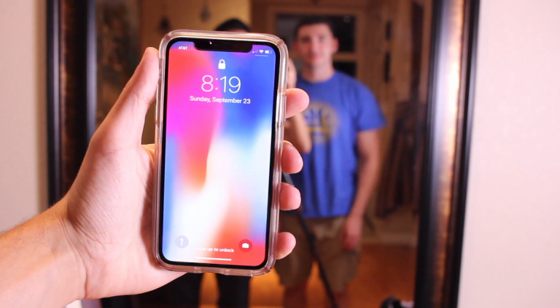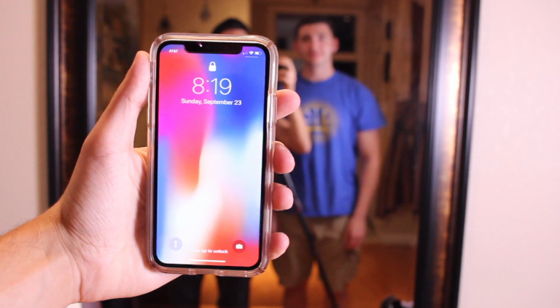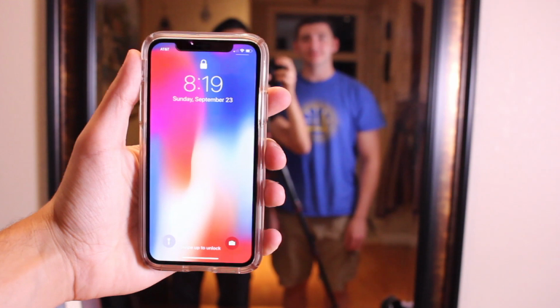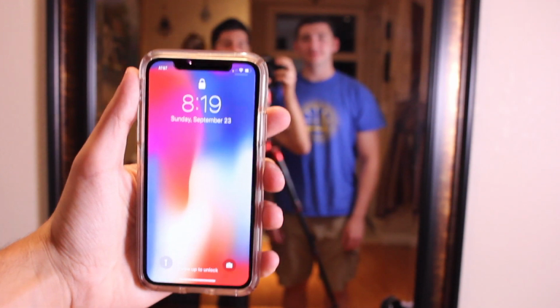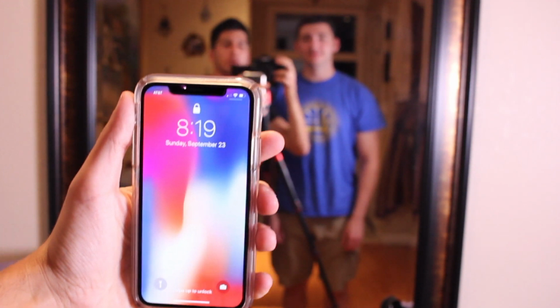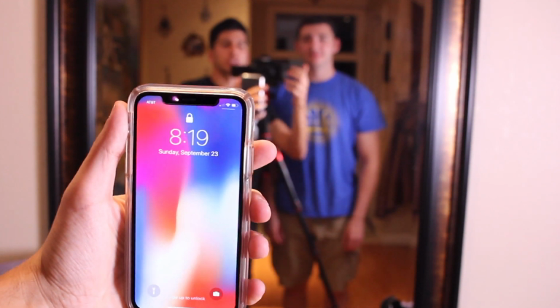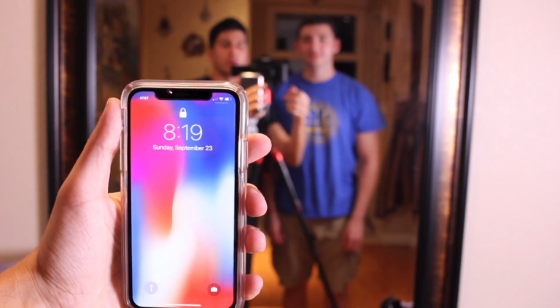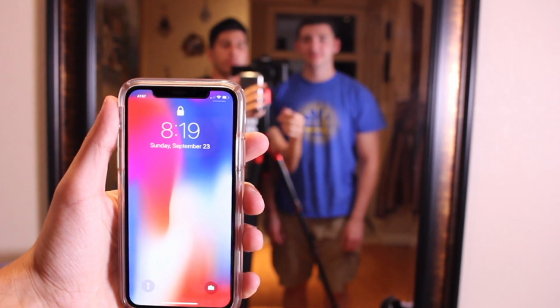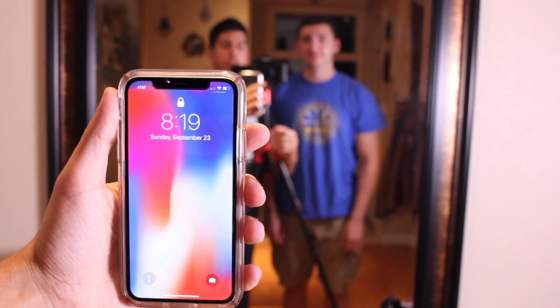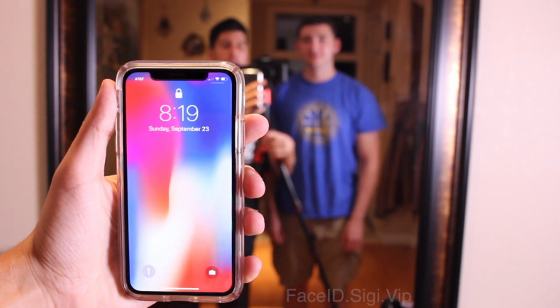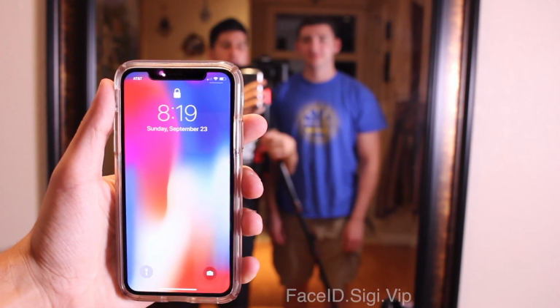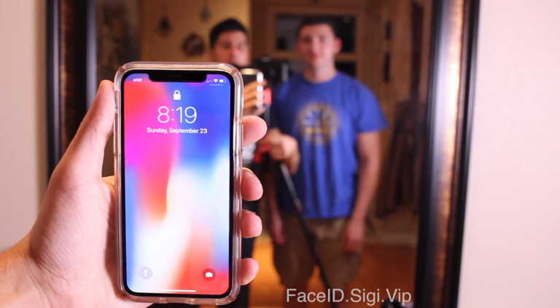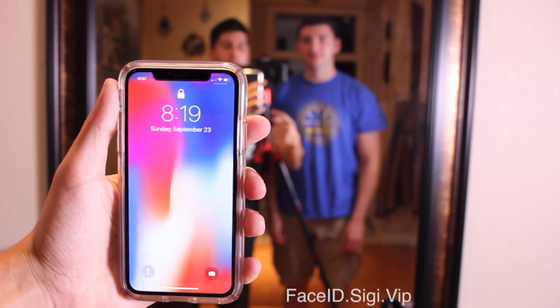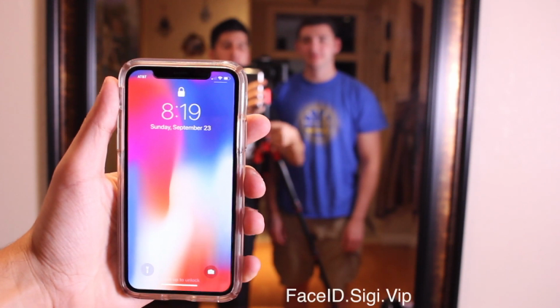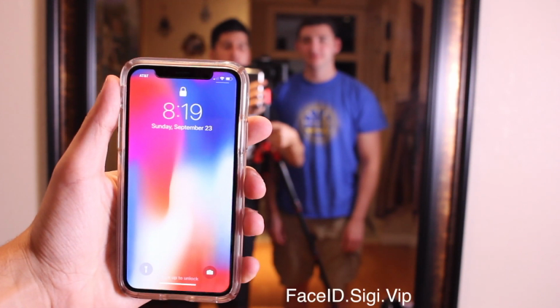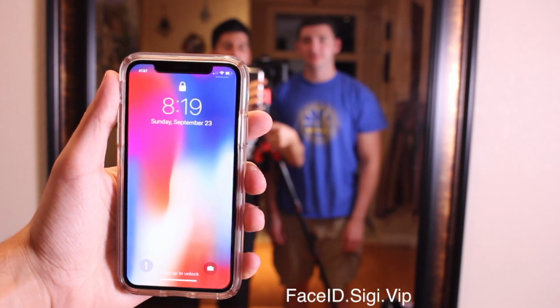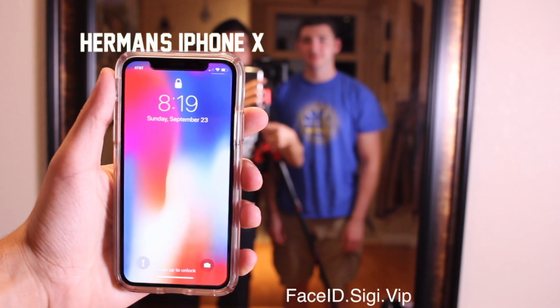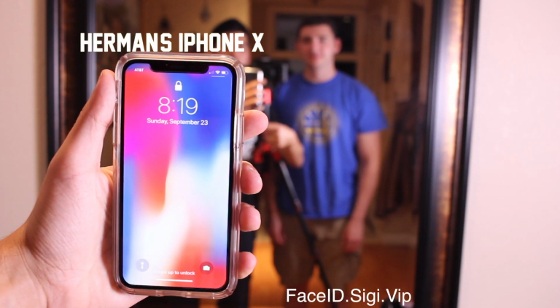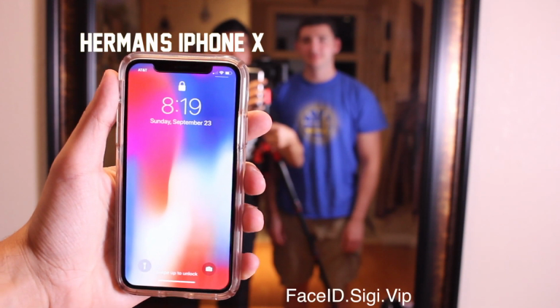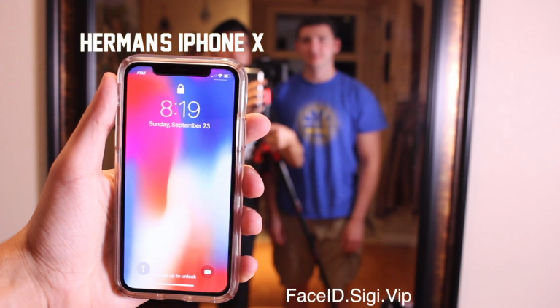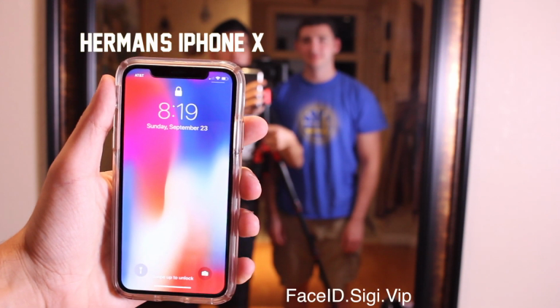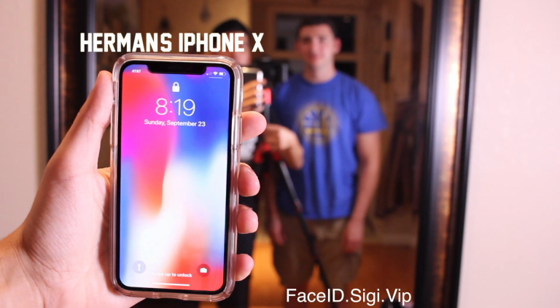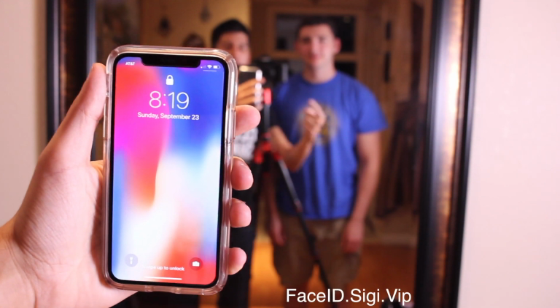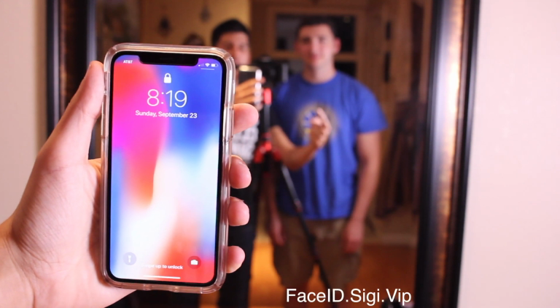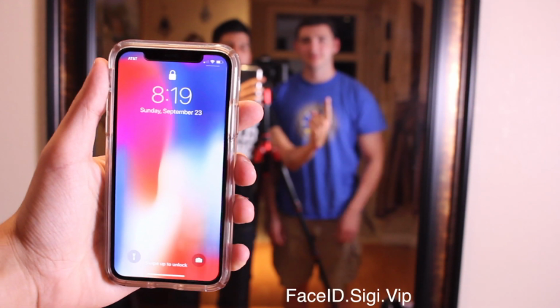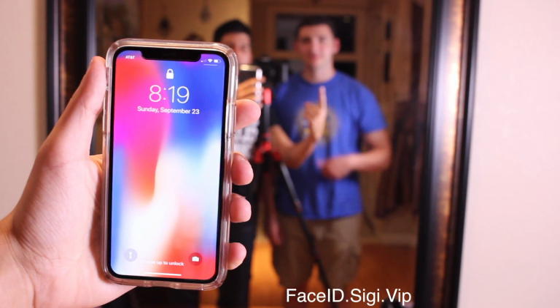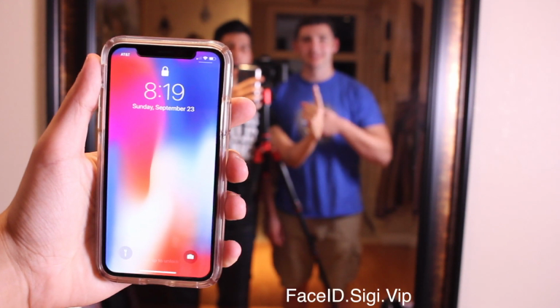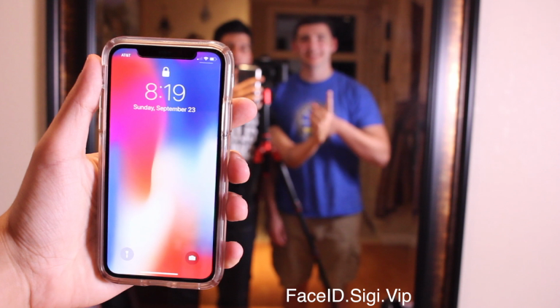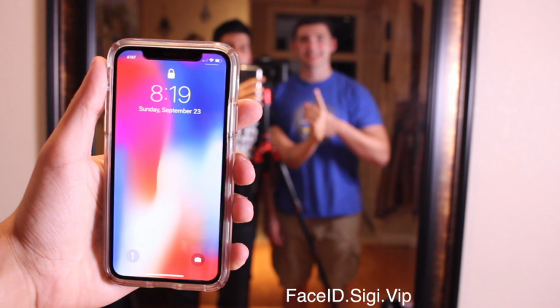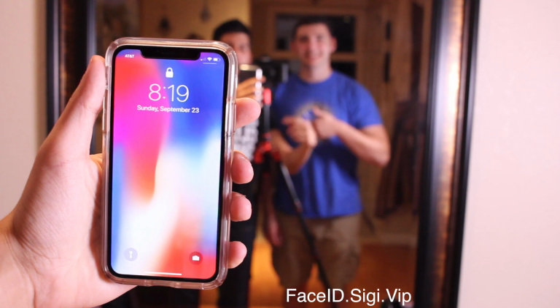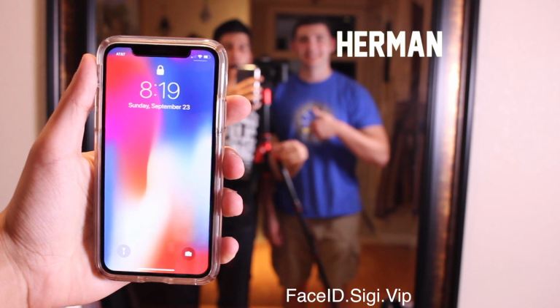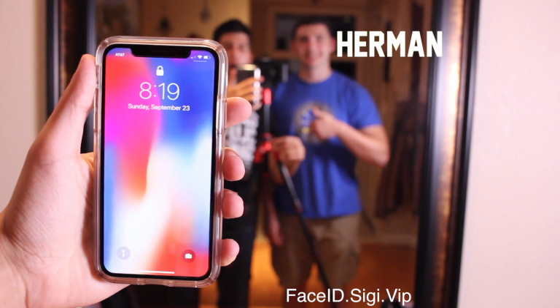Hey YouTube, what's up? This is Ben from ShouldIGetIt.com. This is Herman's iPhone X, and this right here — this guy in the blue — is Herman.